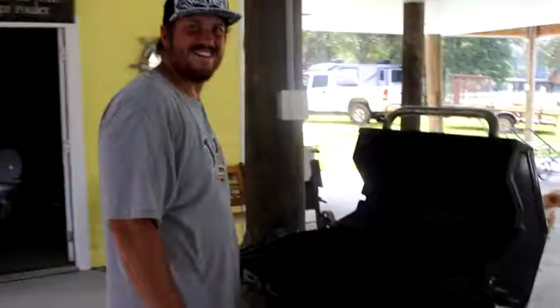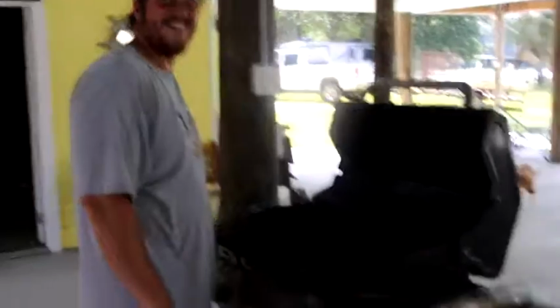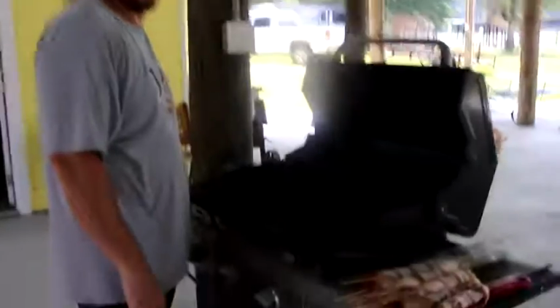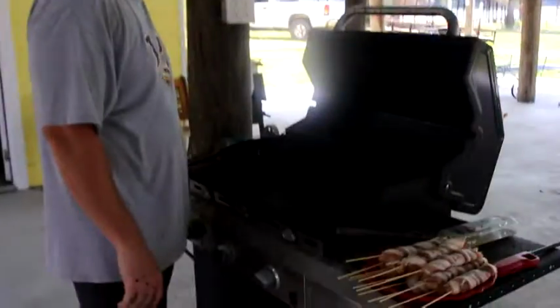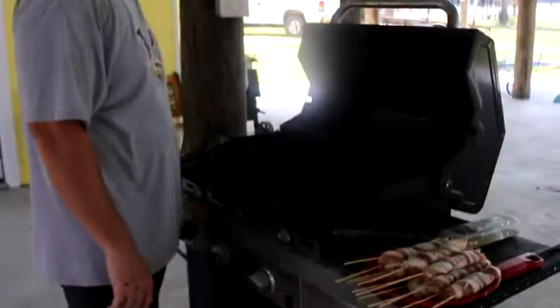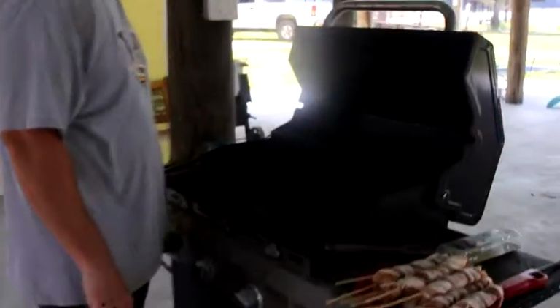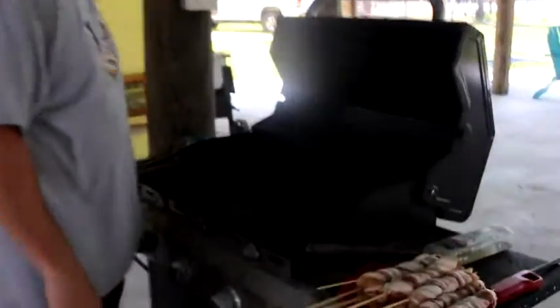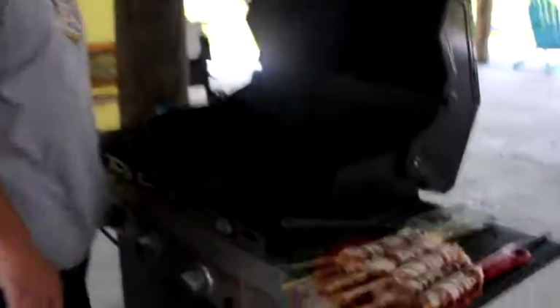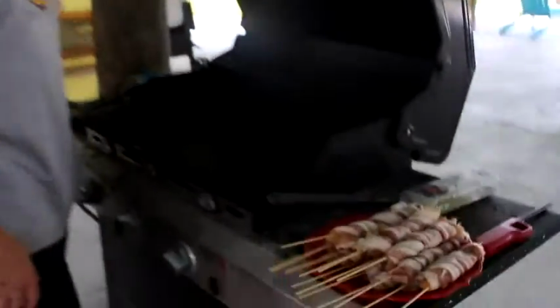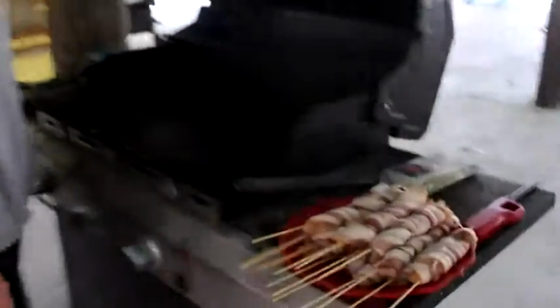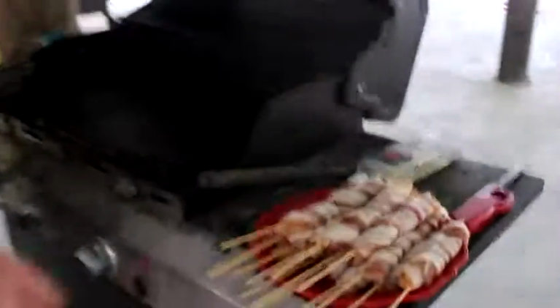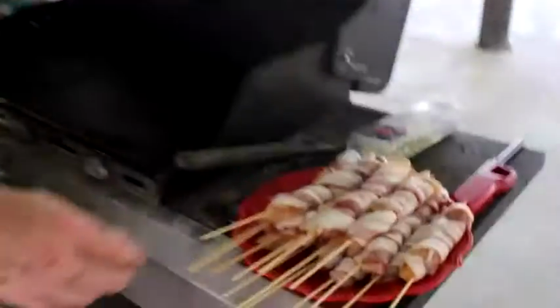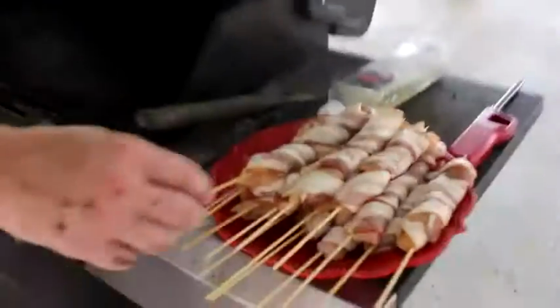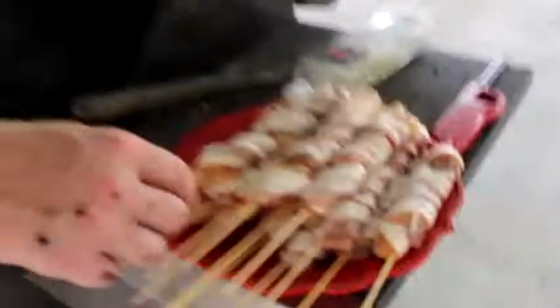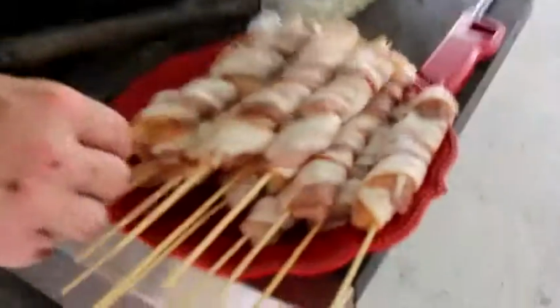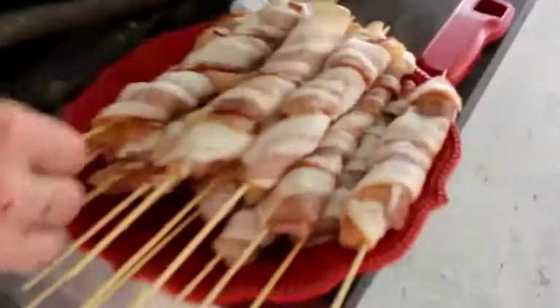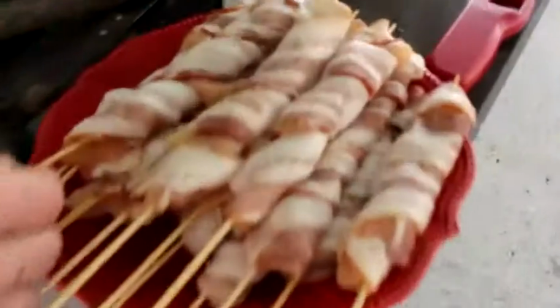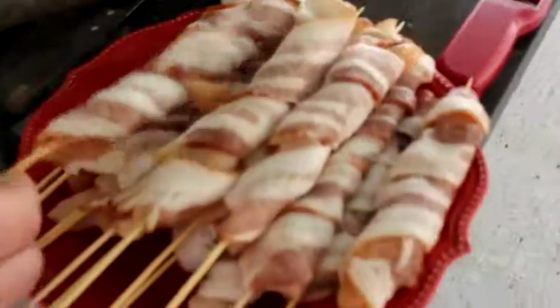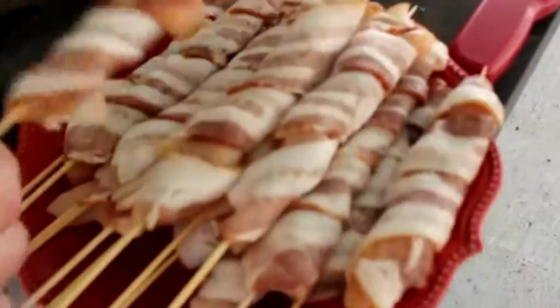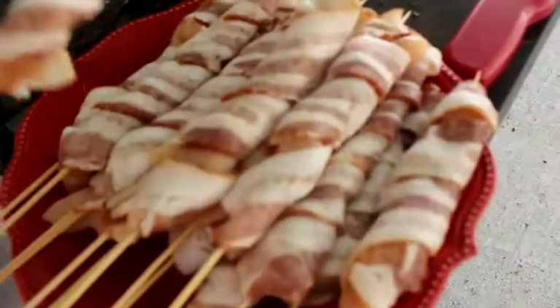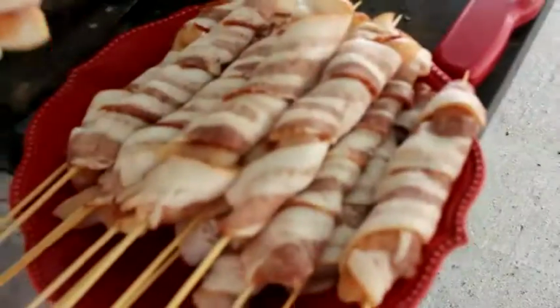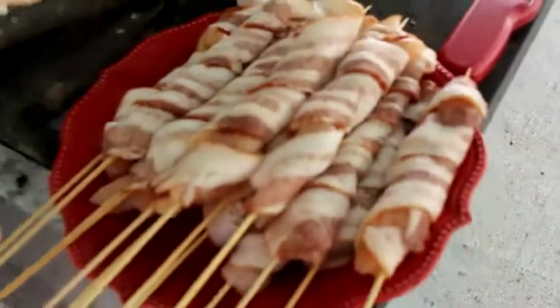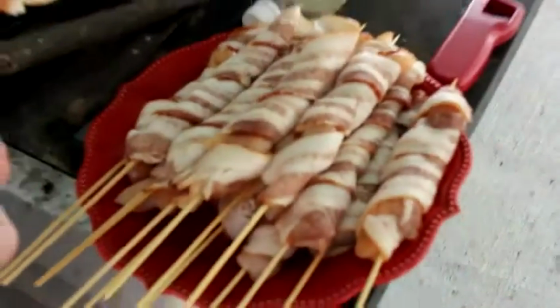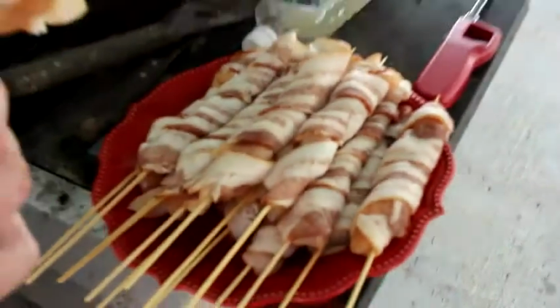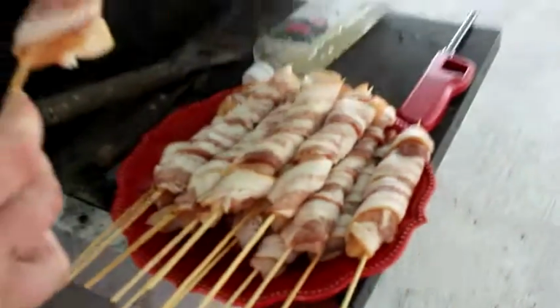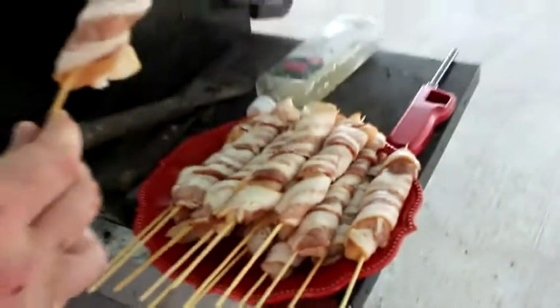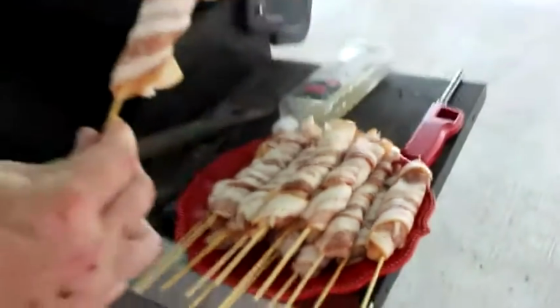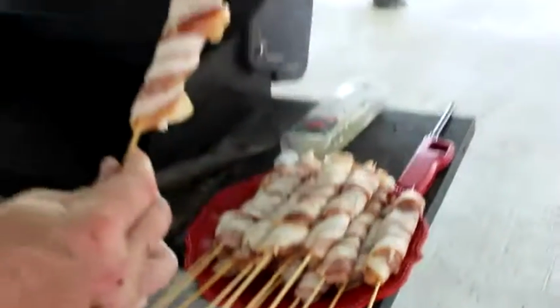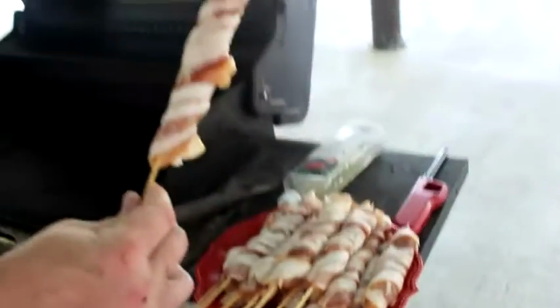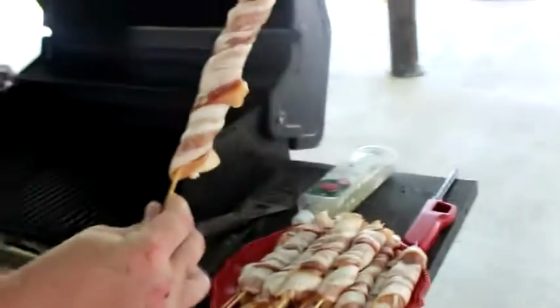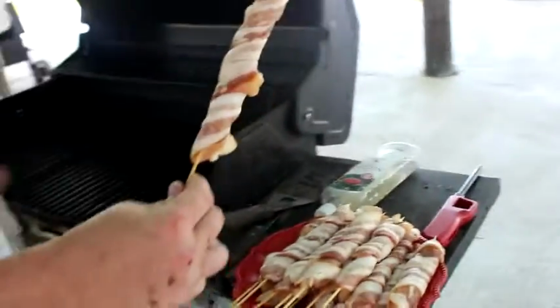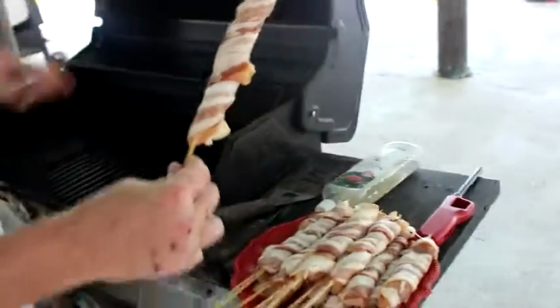Look at this bacon chicken on a stick. Yum.